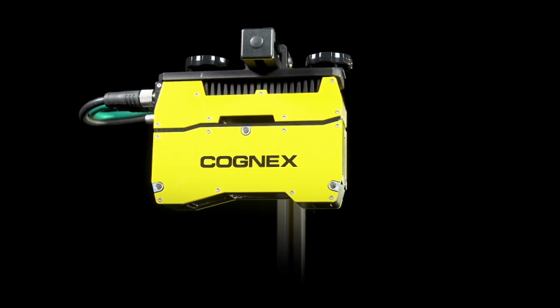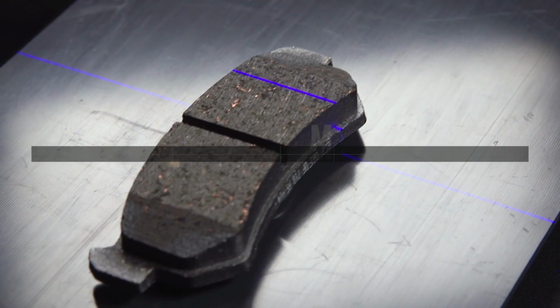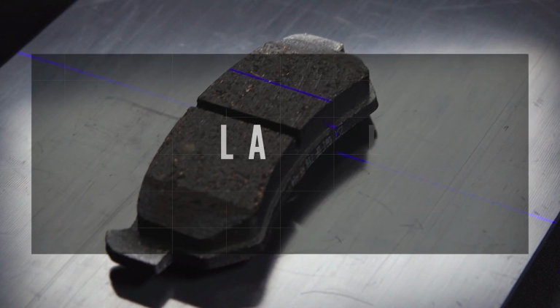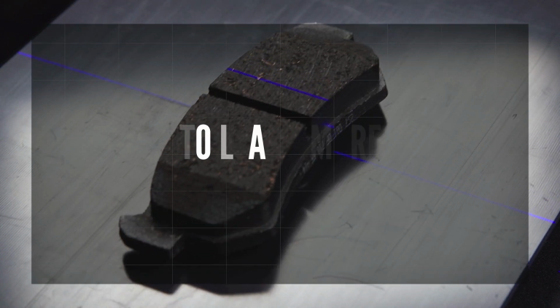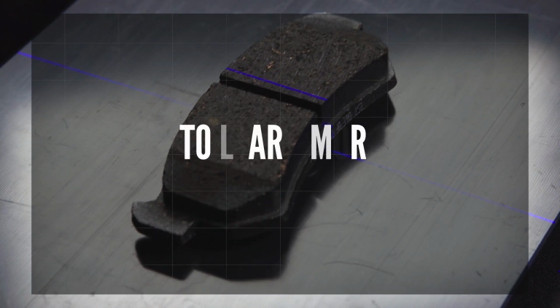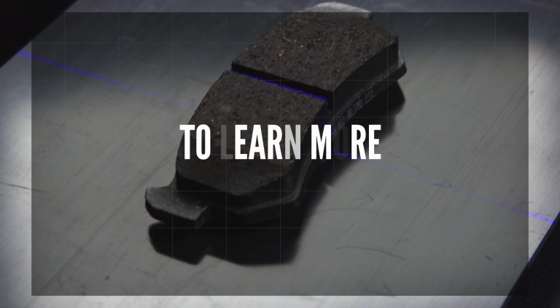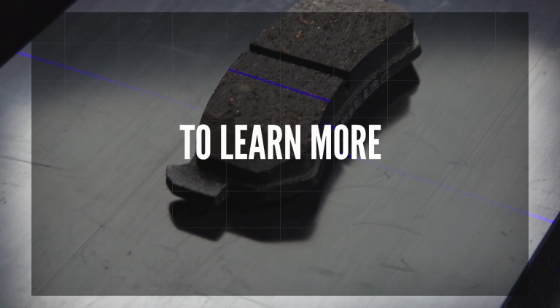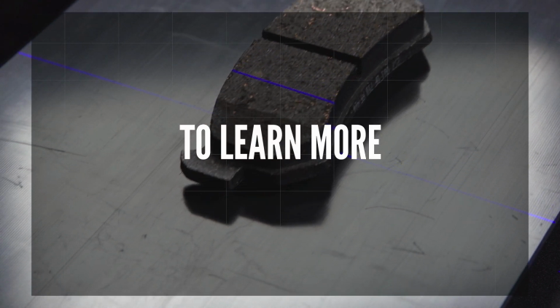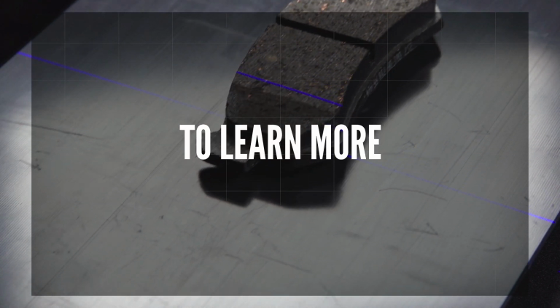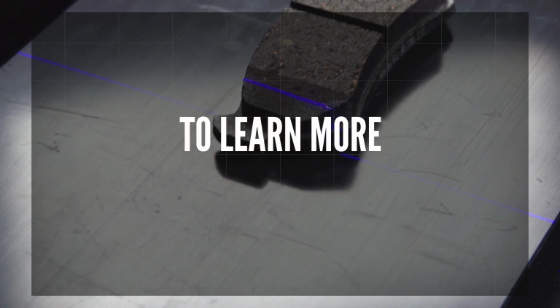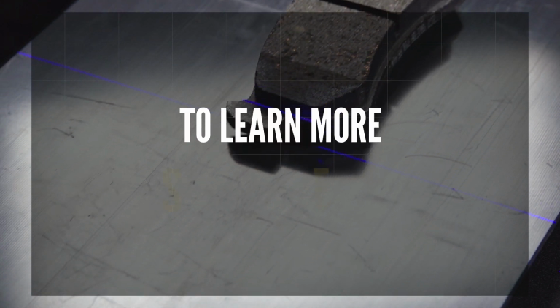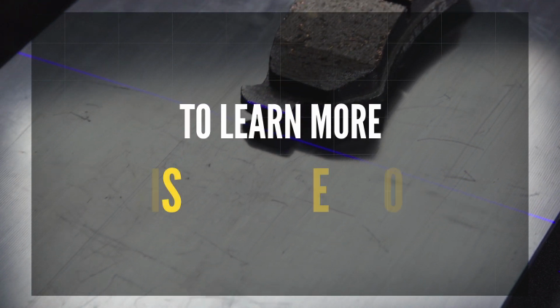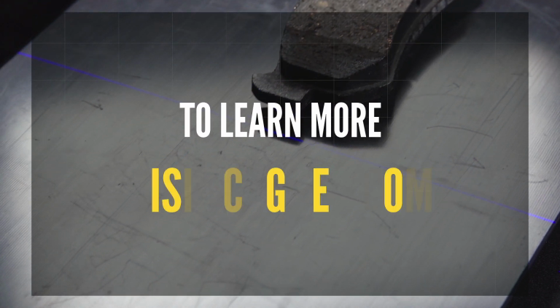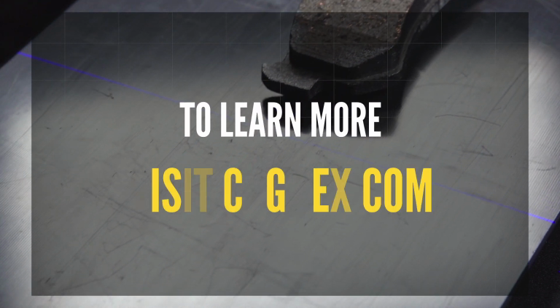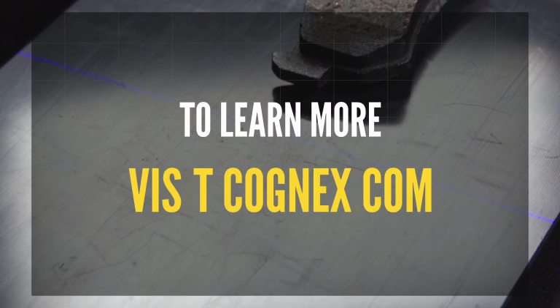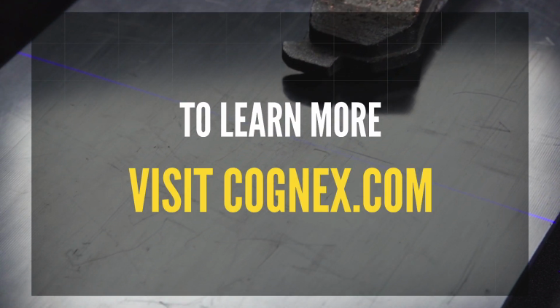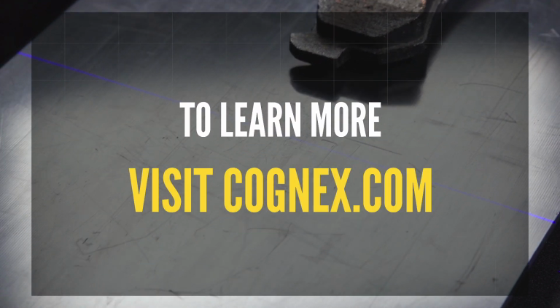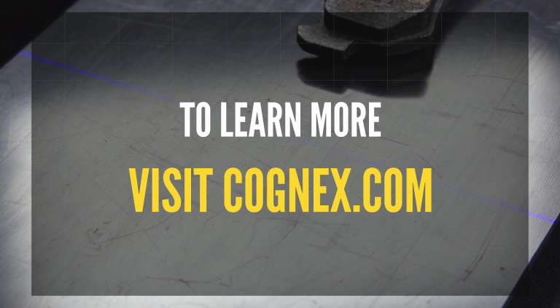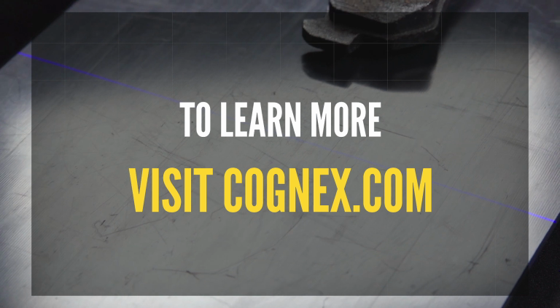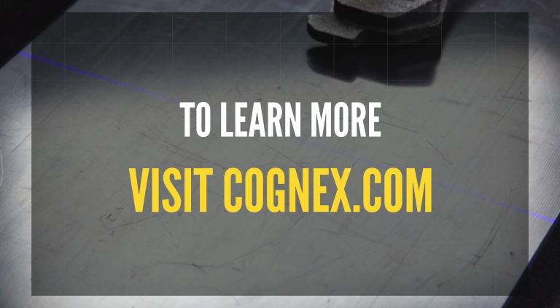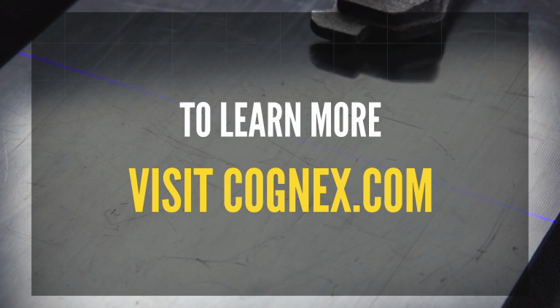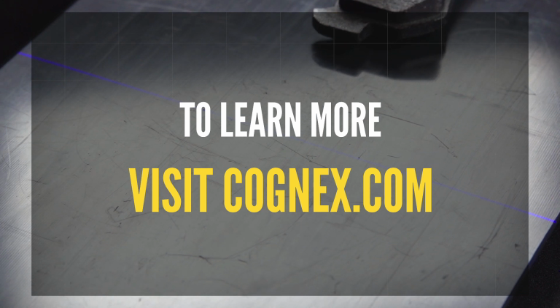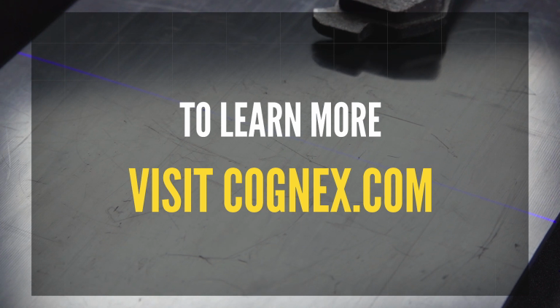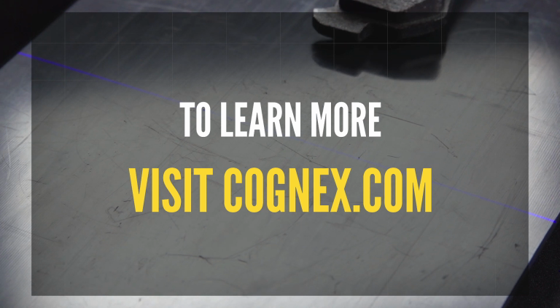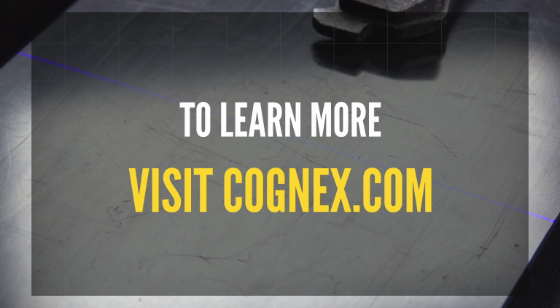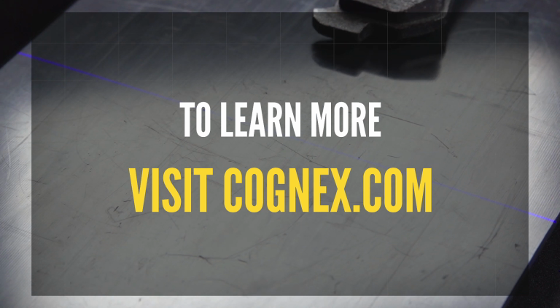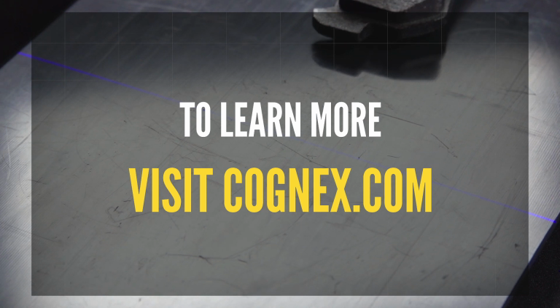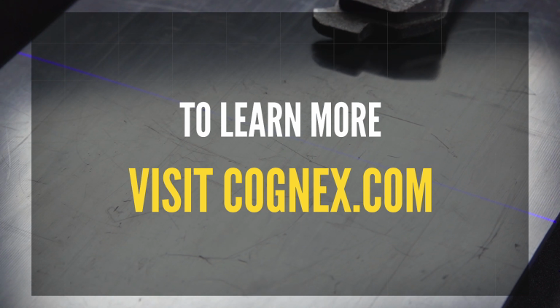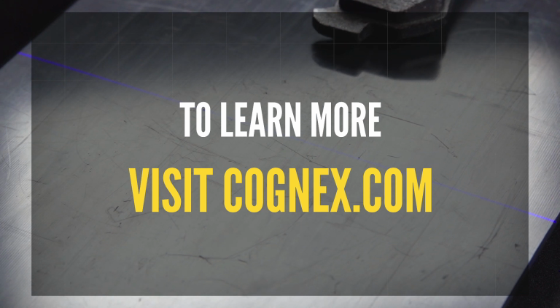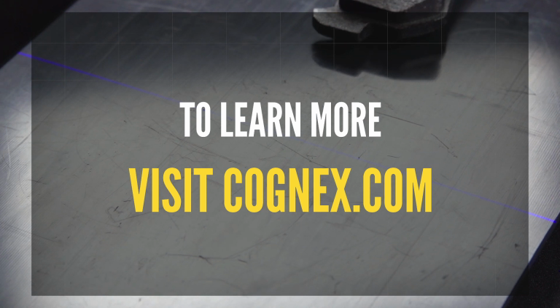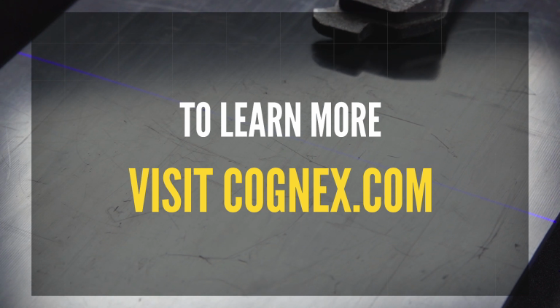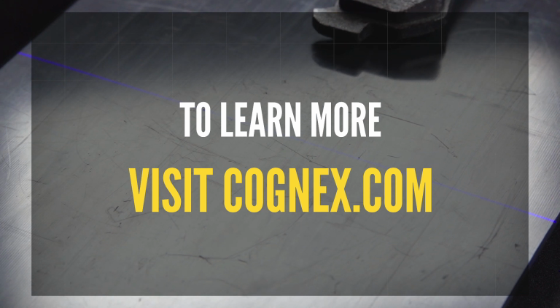To learn more about the Insight 3D L4000, visit Cognex.com and schedule a demonstration today.